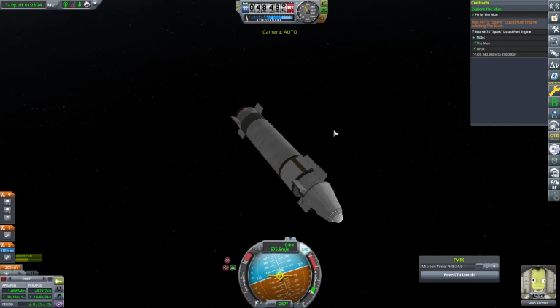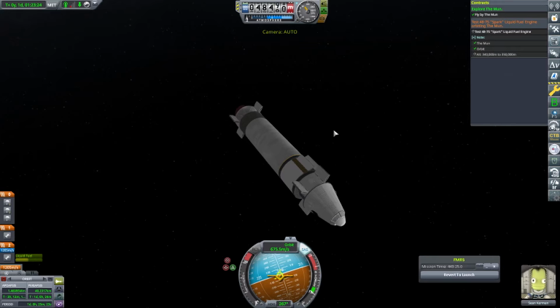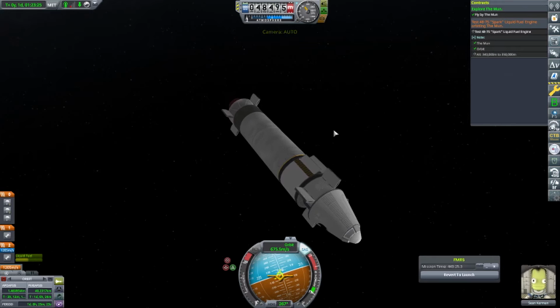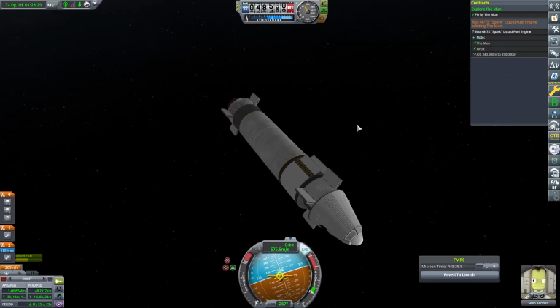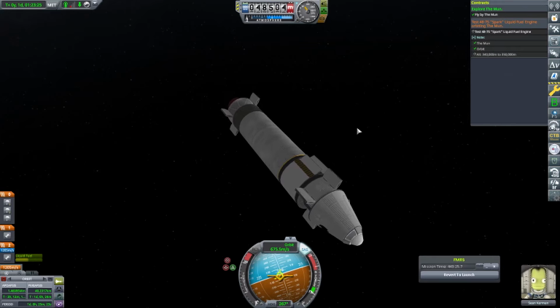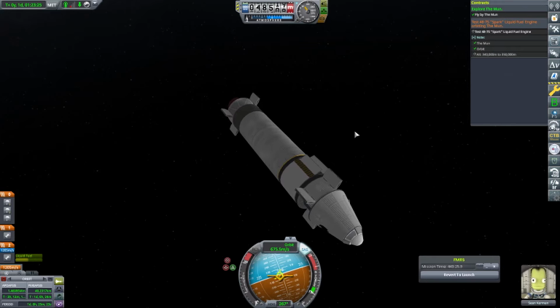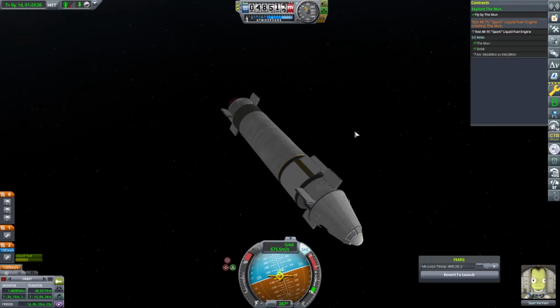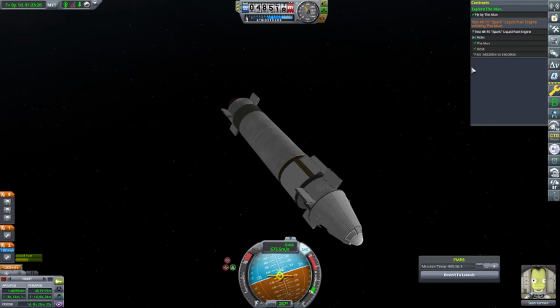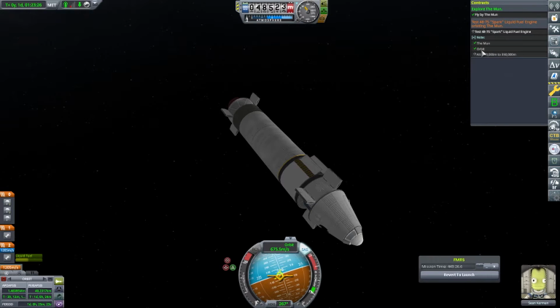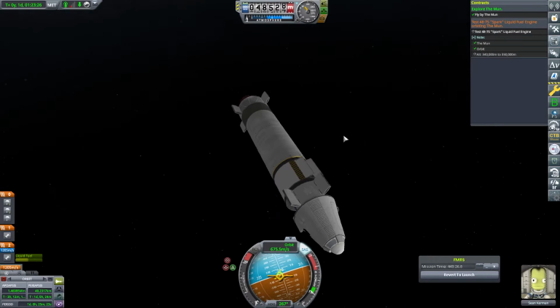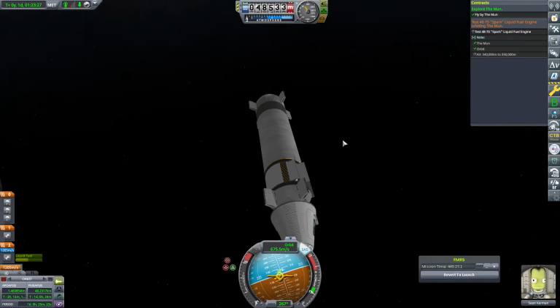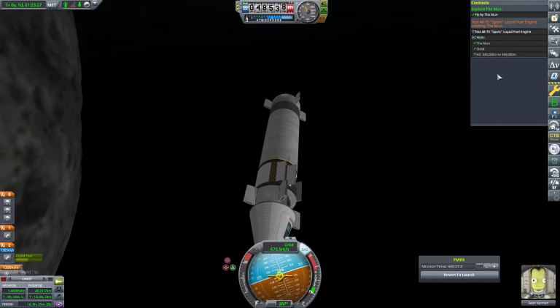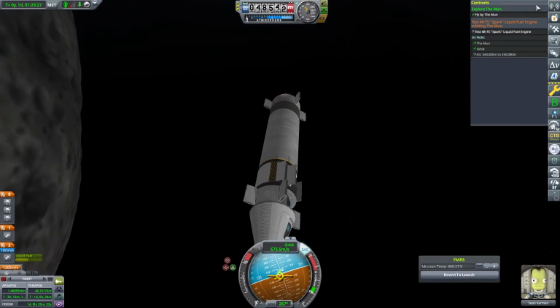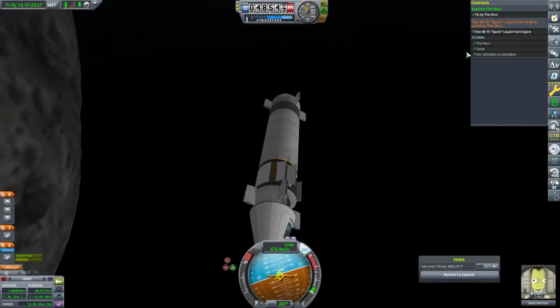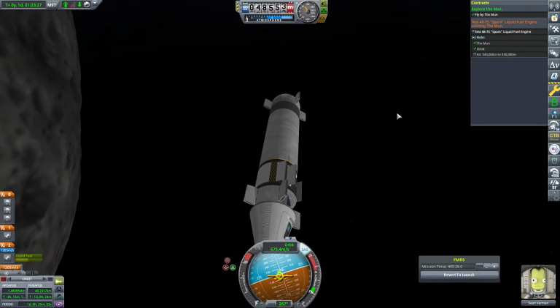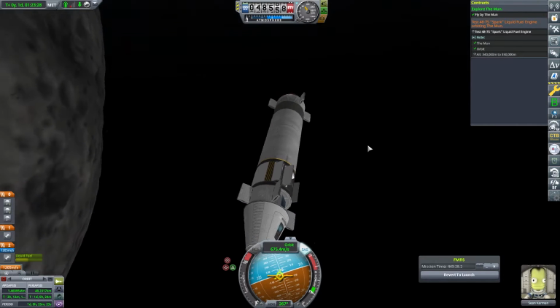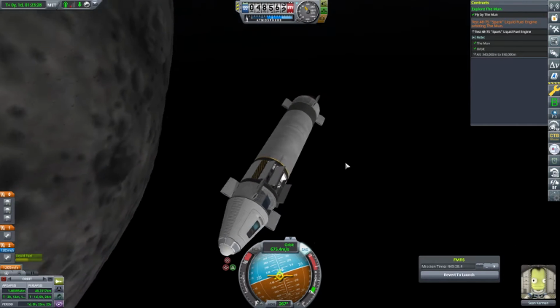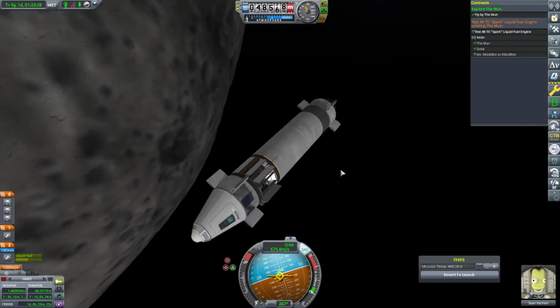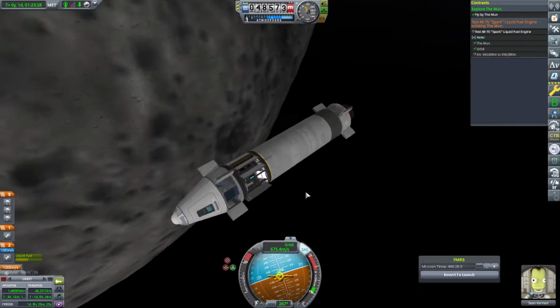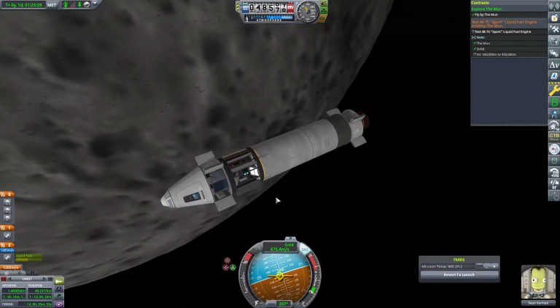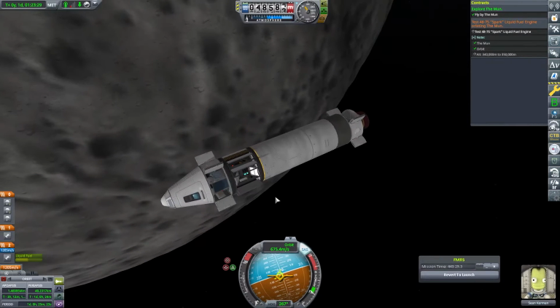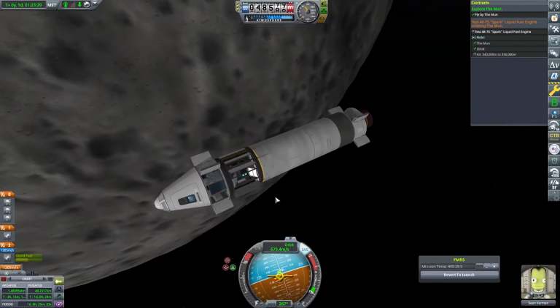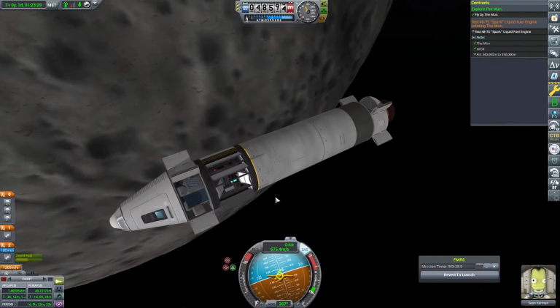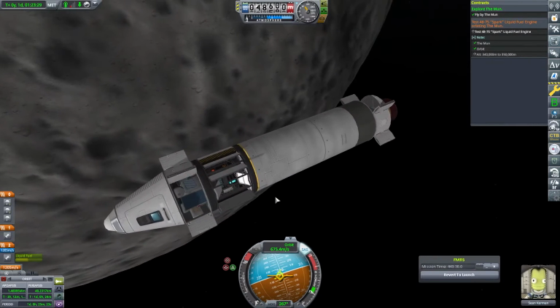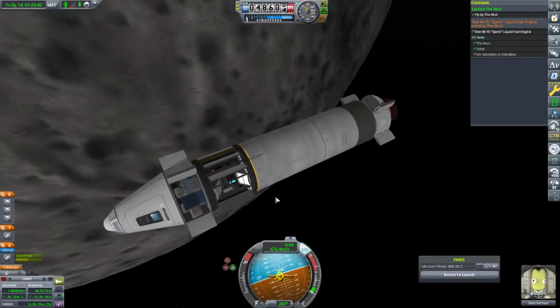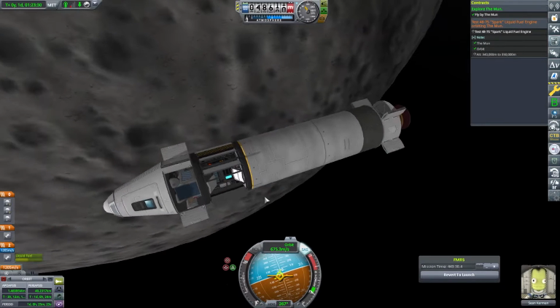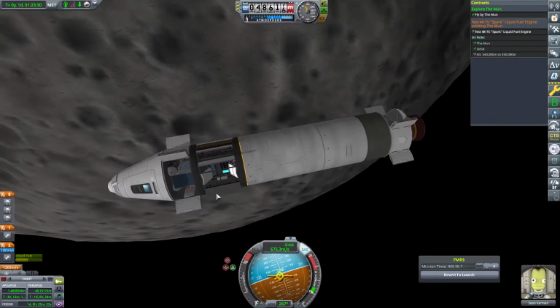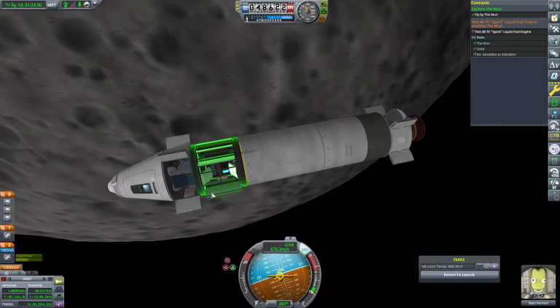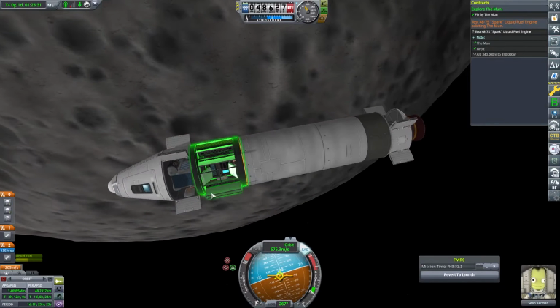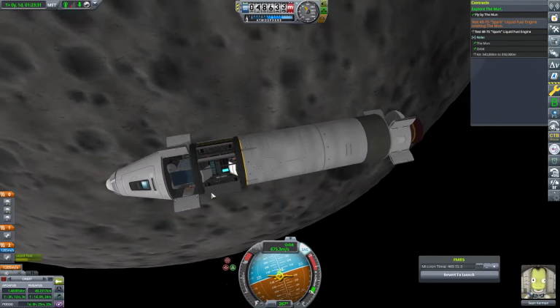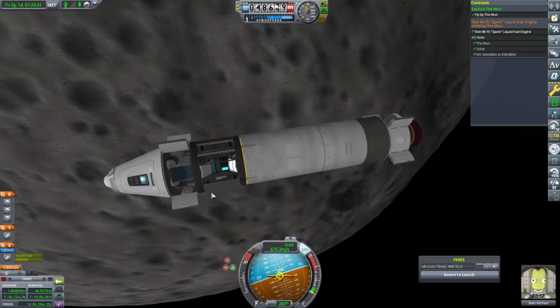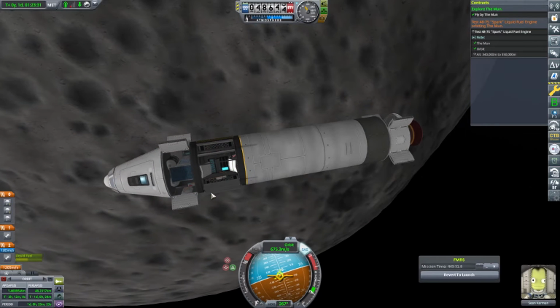Welcome back to episode 6 of Reusable Space Program. You find Scott Kerman in orbit of the moon. Let's see what happens.